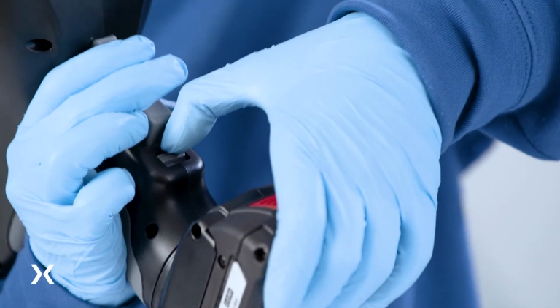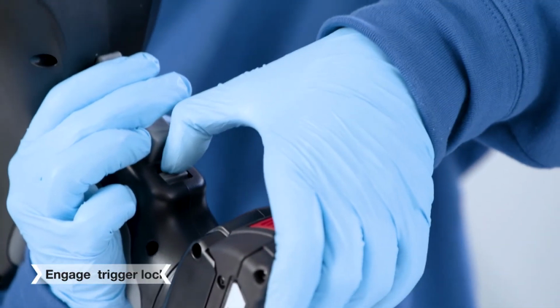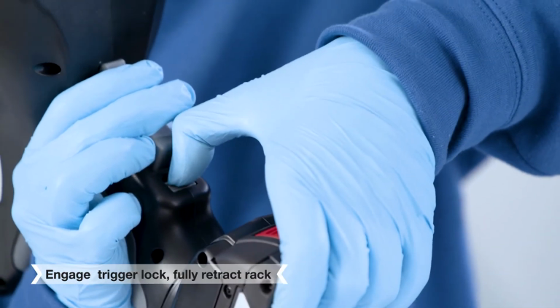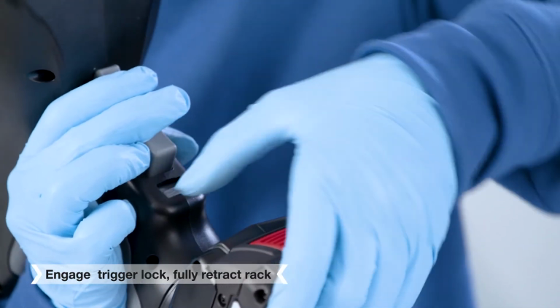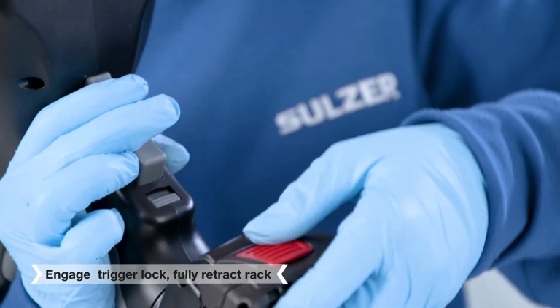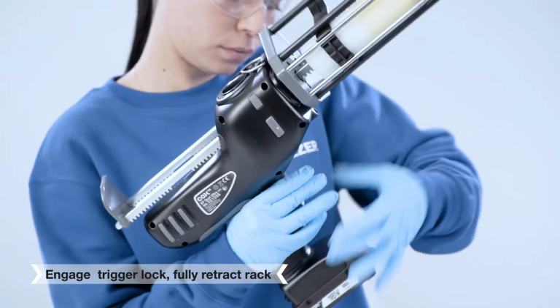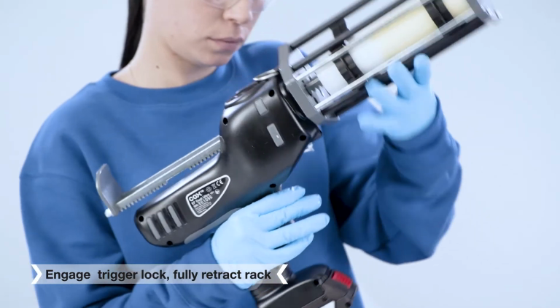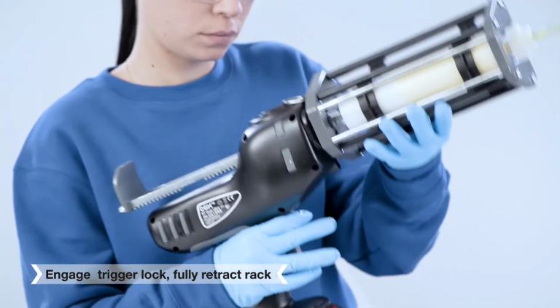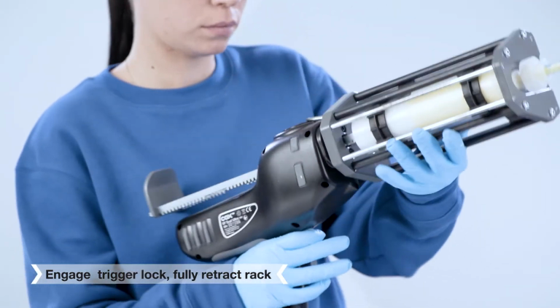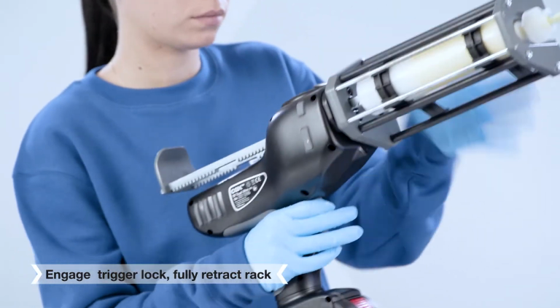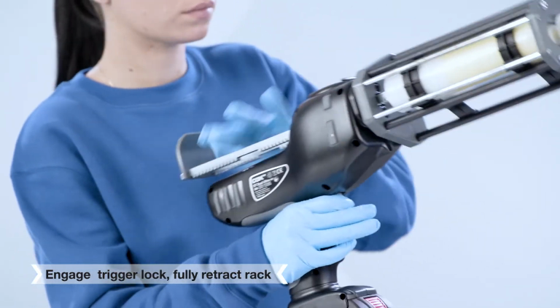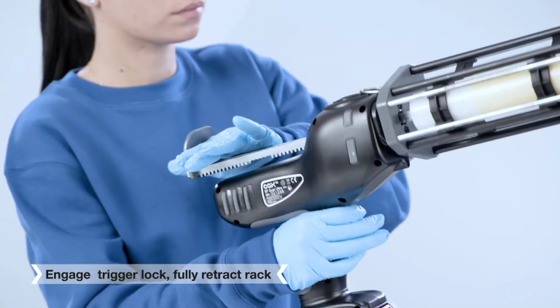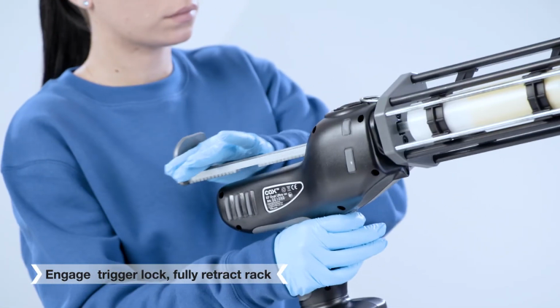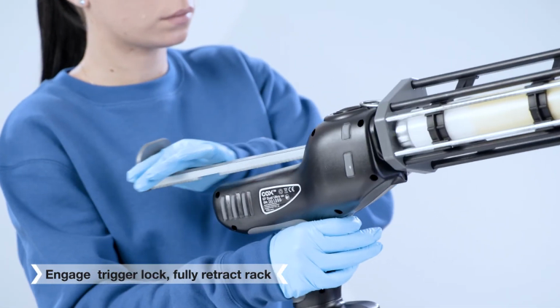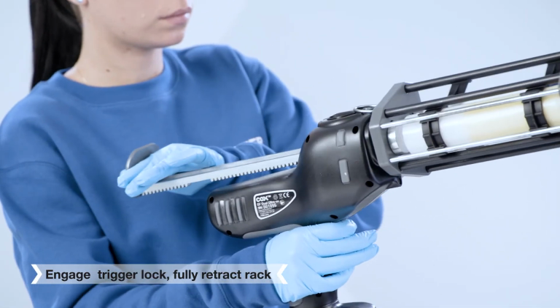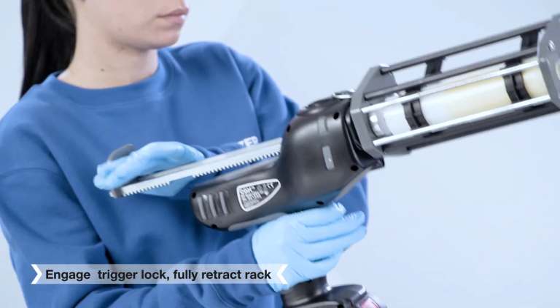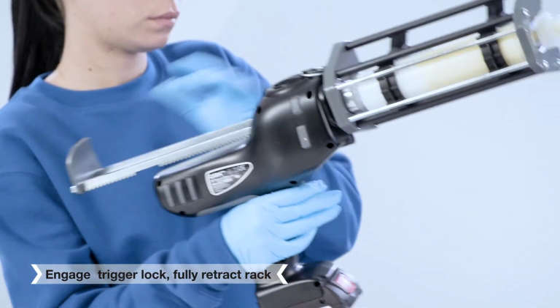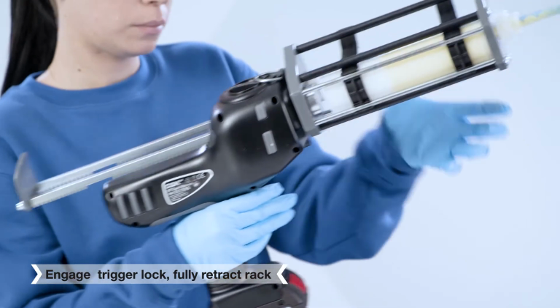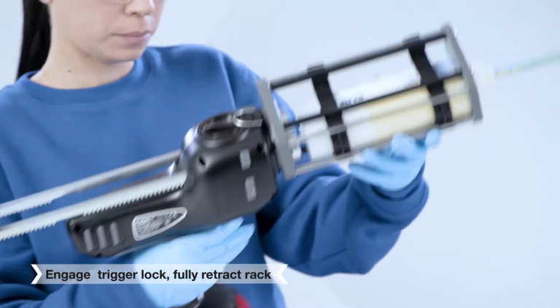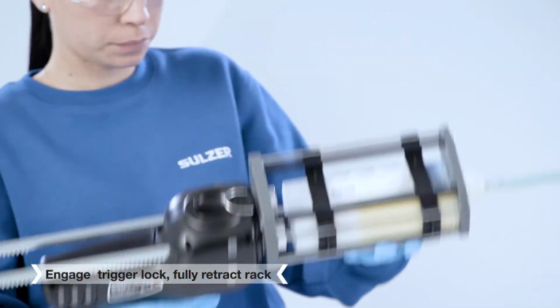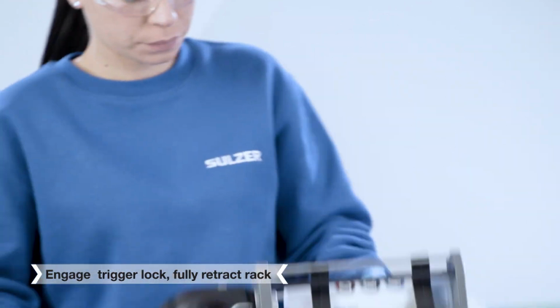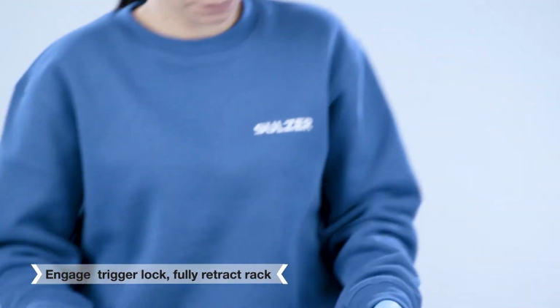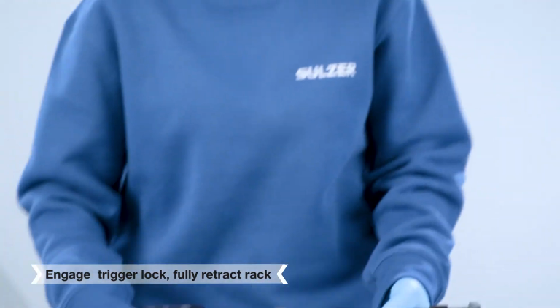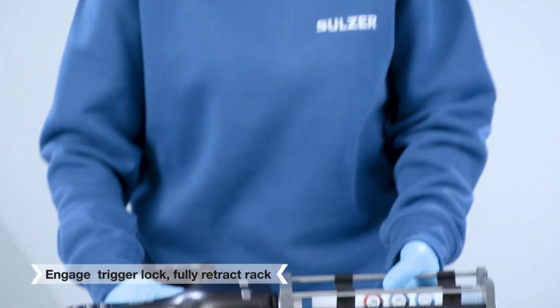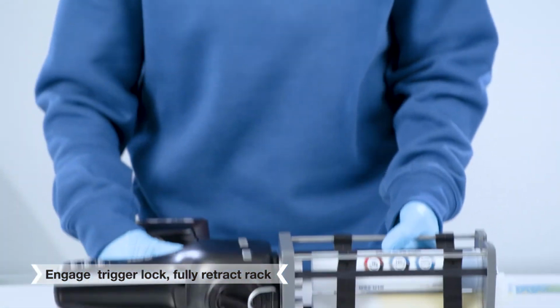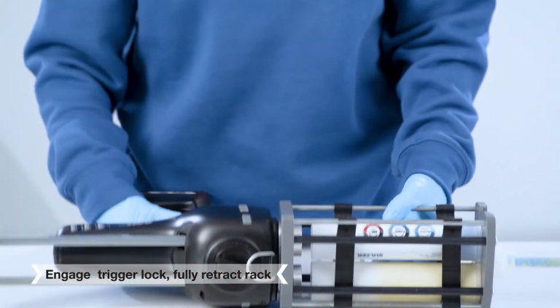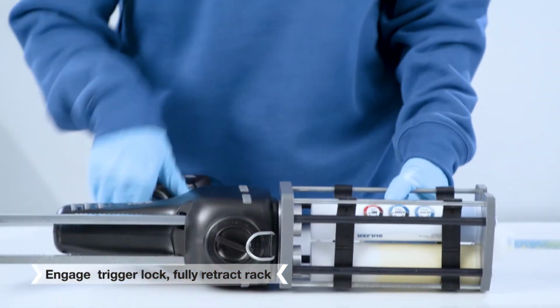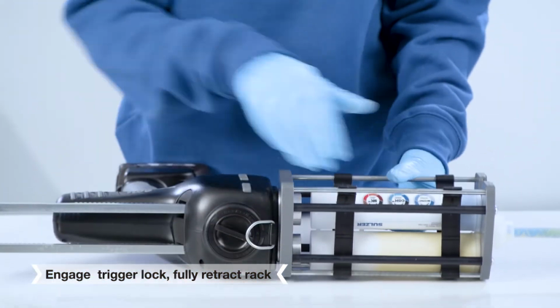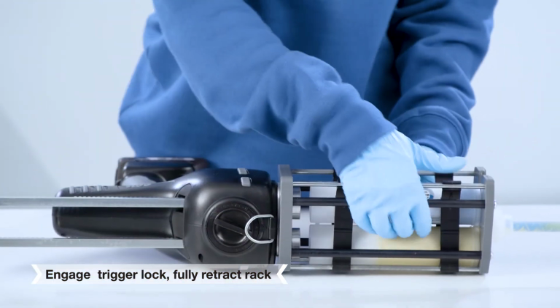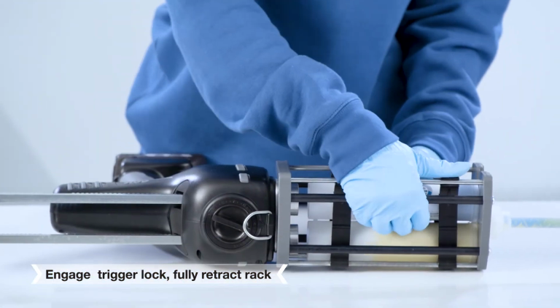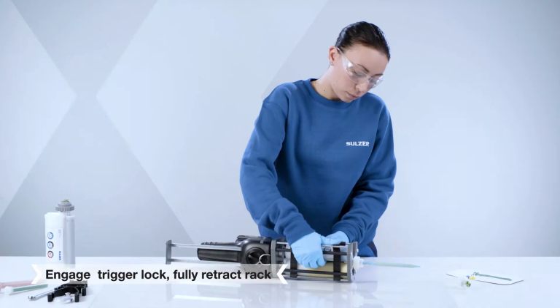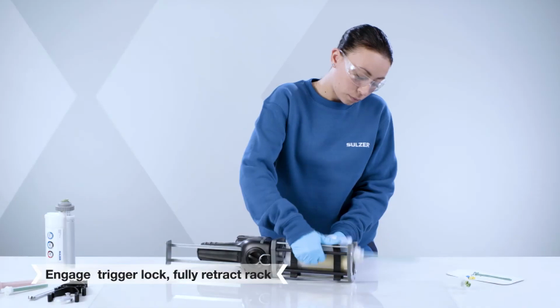Engage the trigger lock. Fully retract the plunger rack and remove the cartridge from the dispenser.